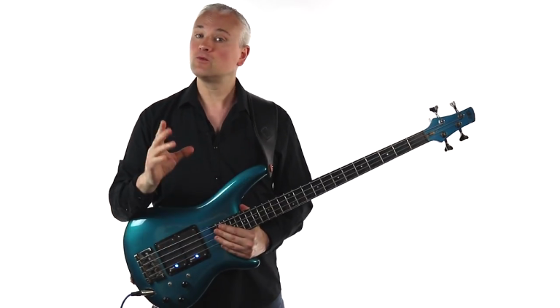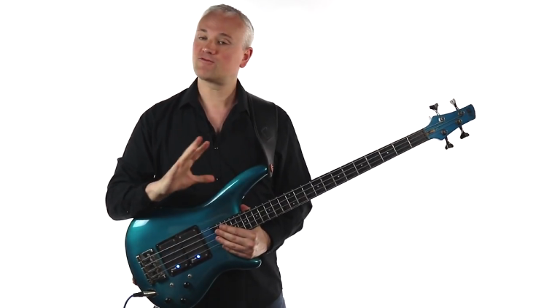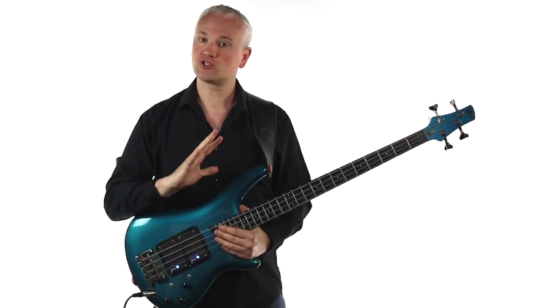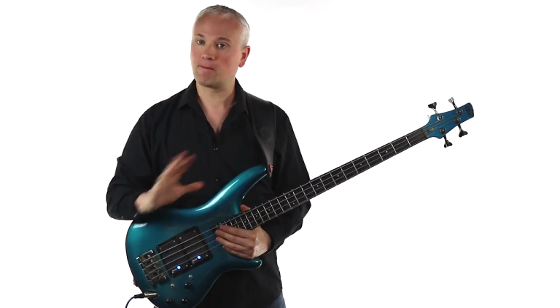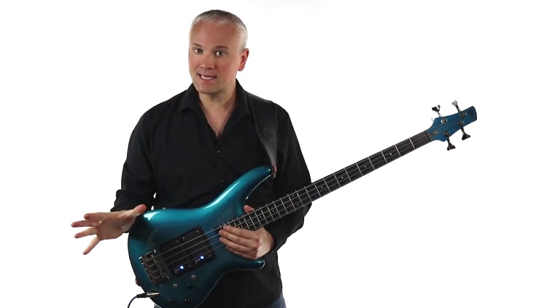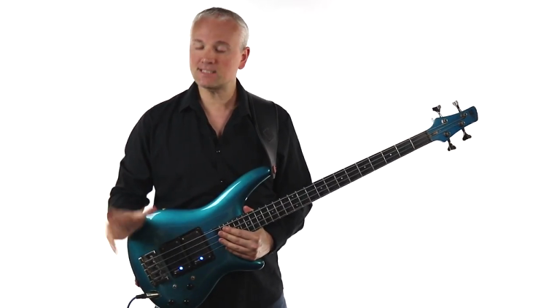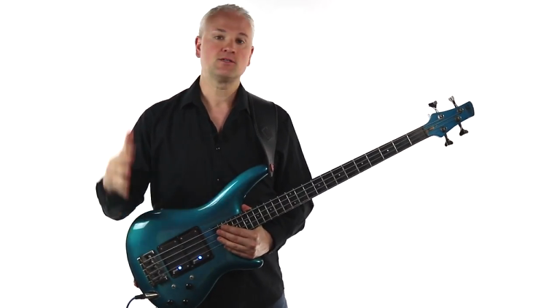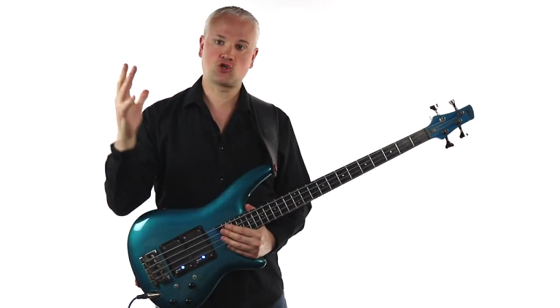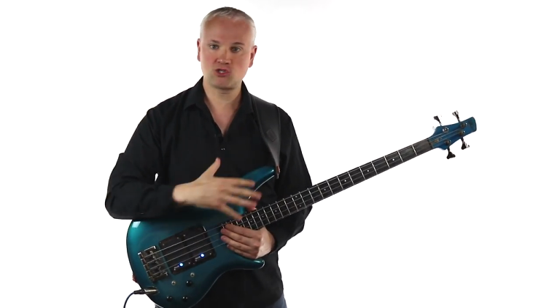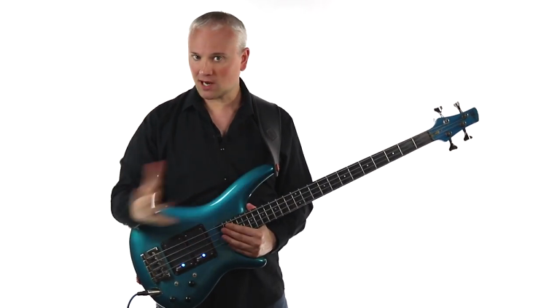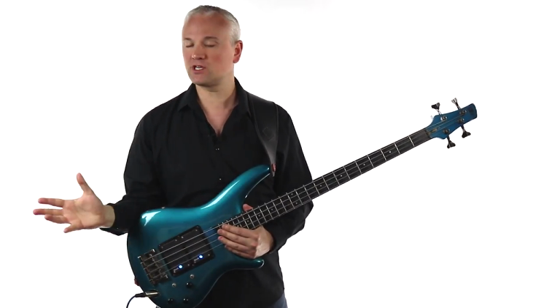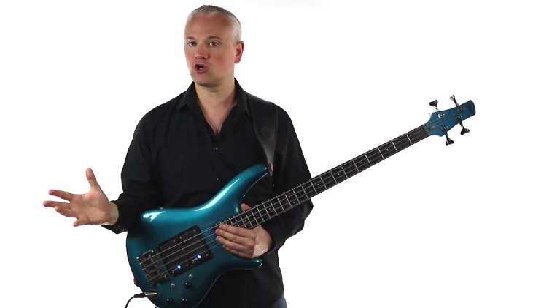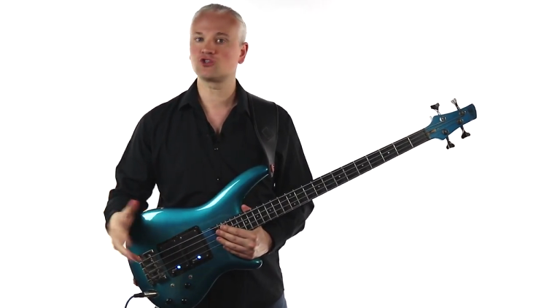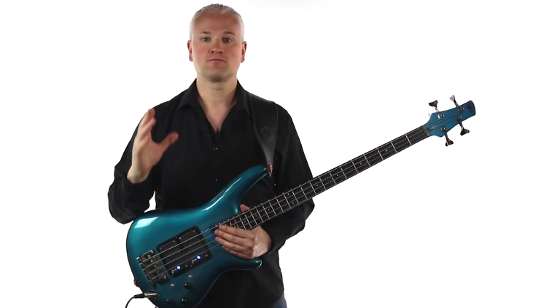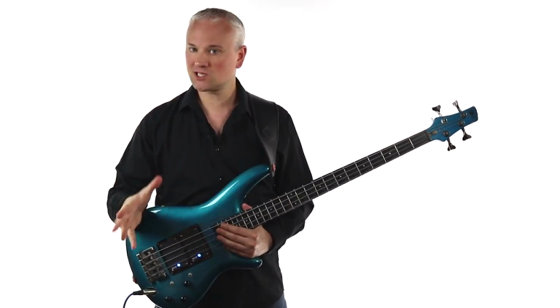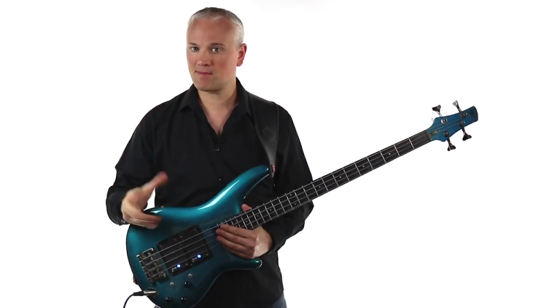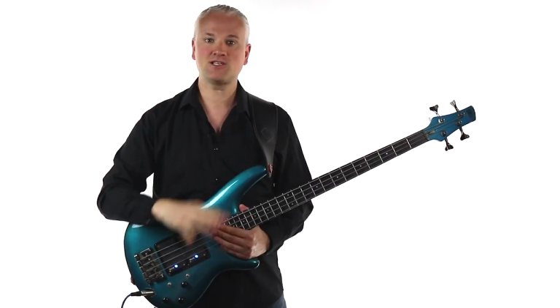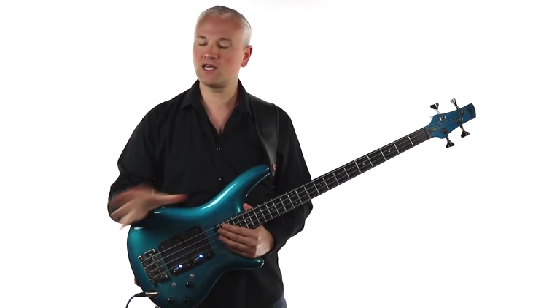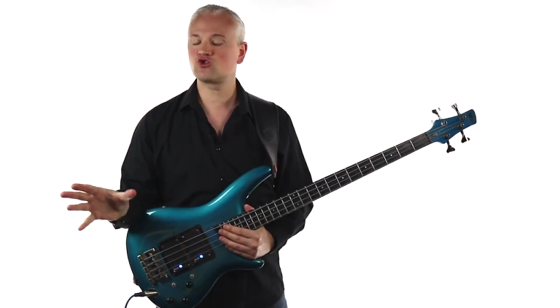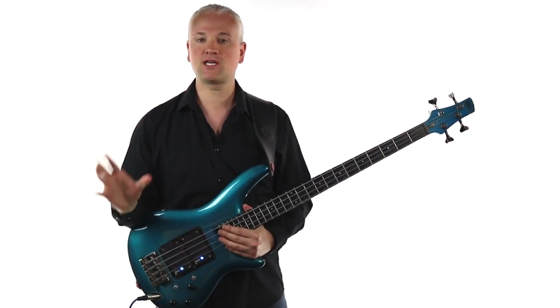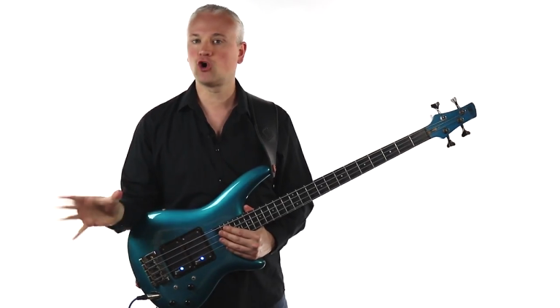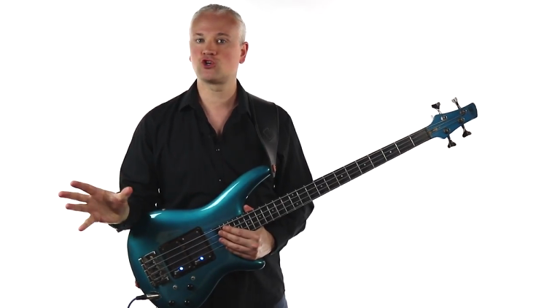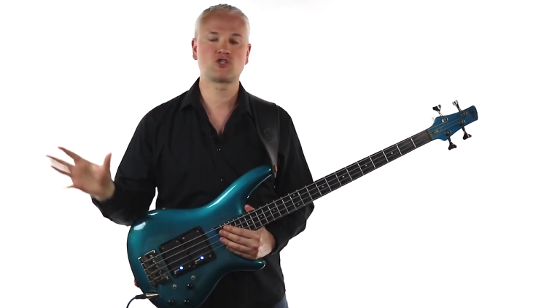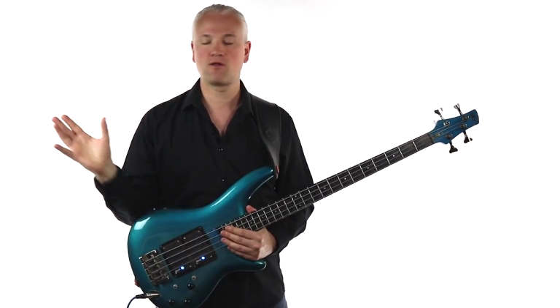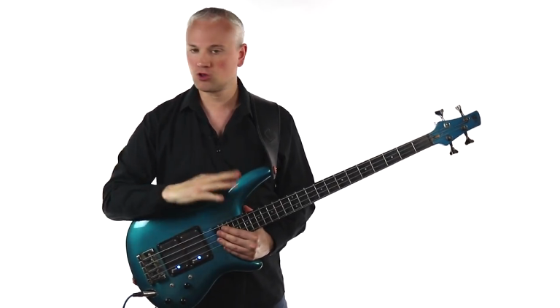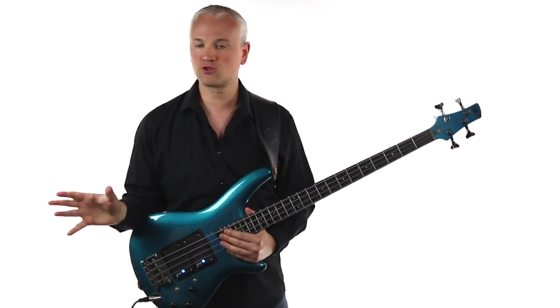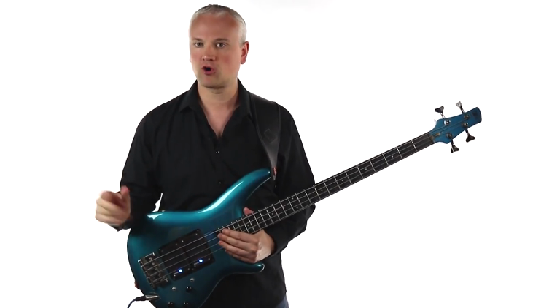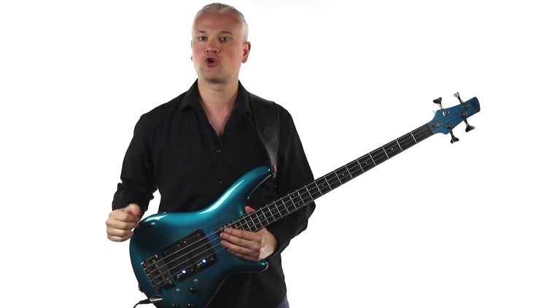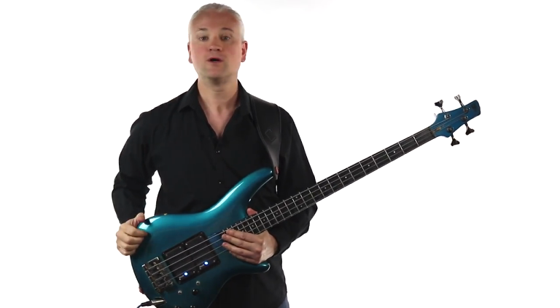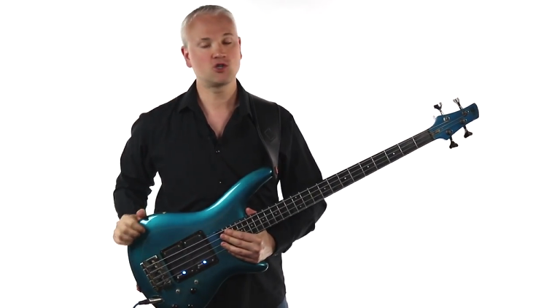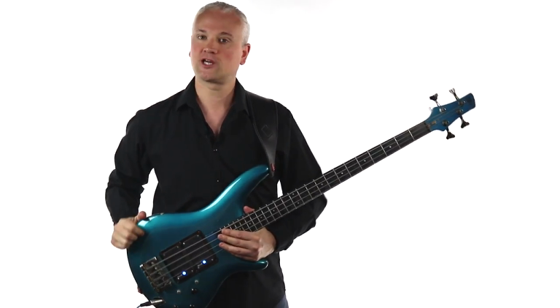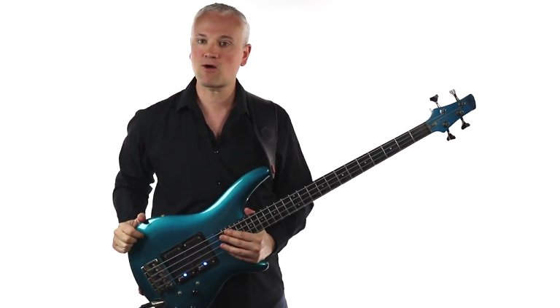We have courses for beginners, there's a huge sight reading course, slap bass, ear training, chord tones, loads more. So go check it out.